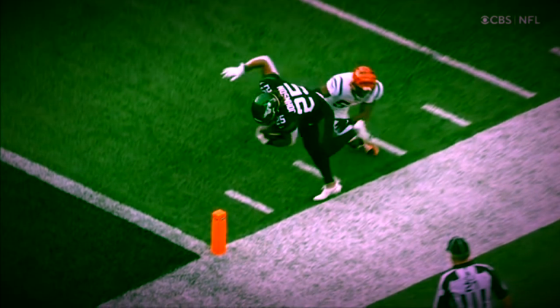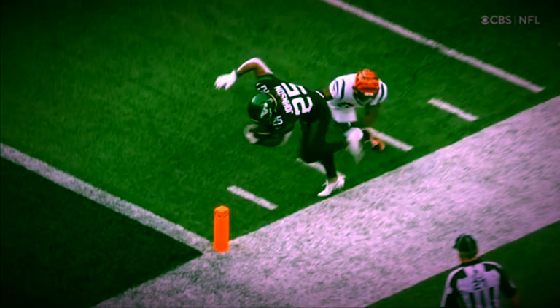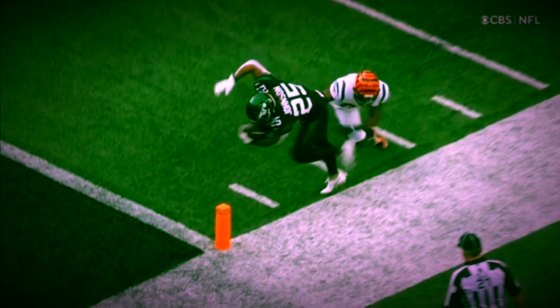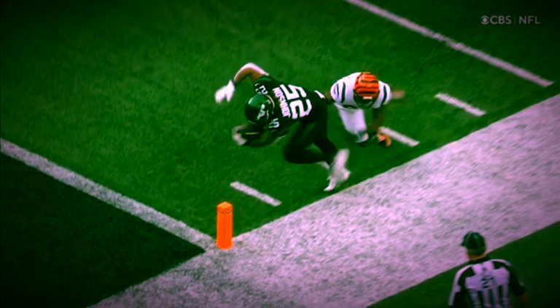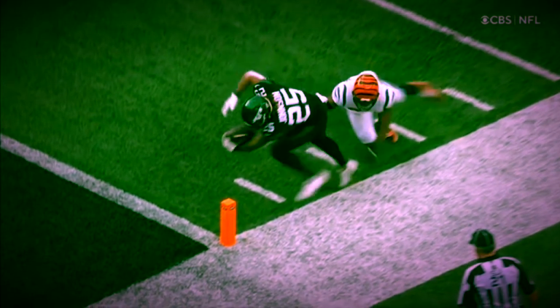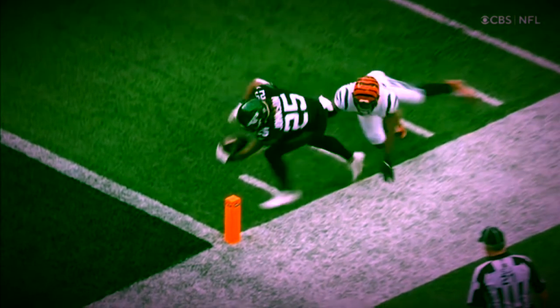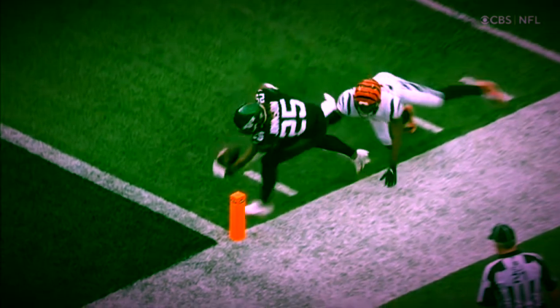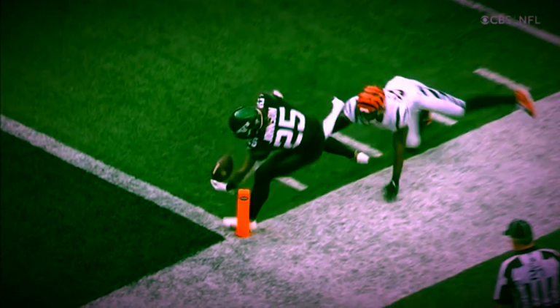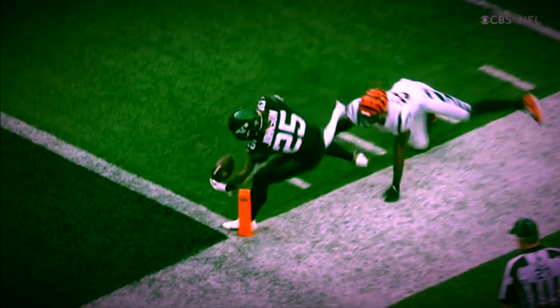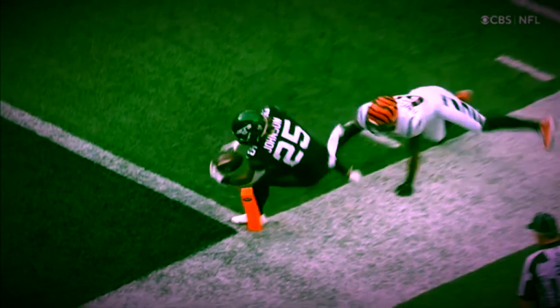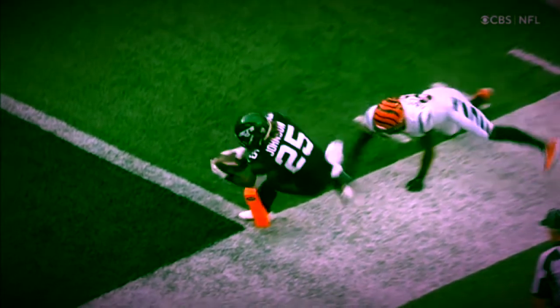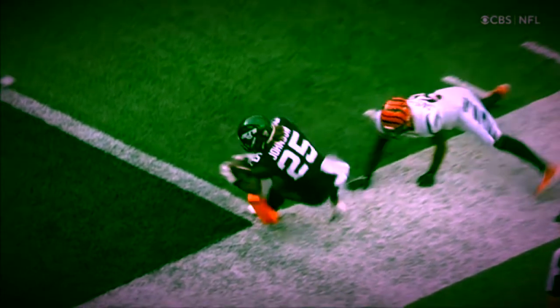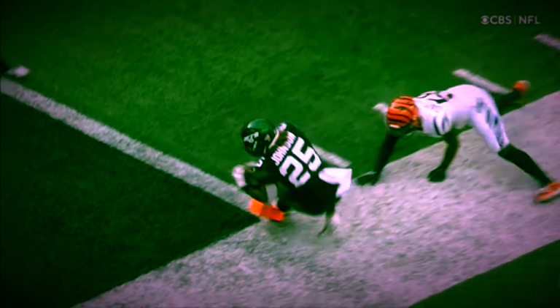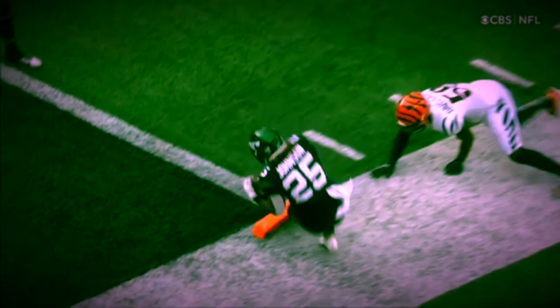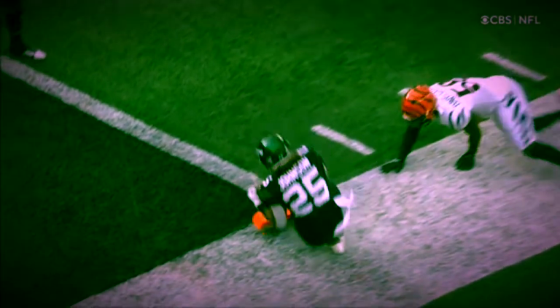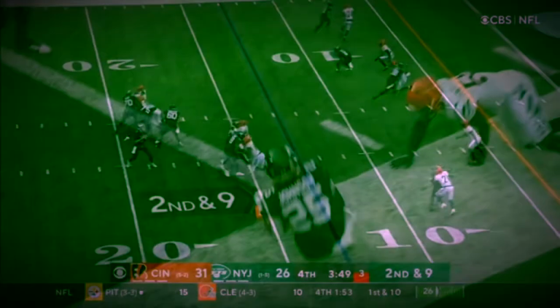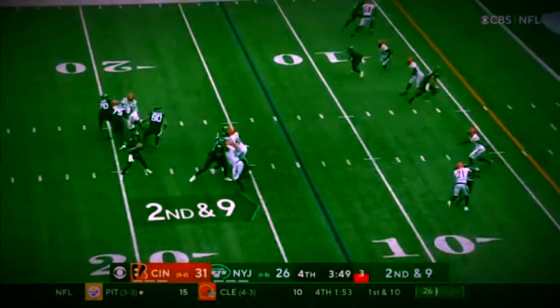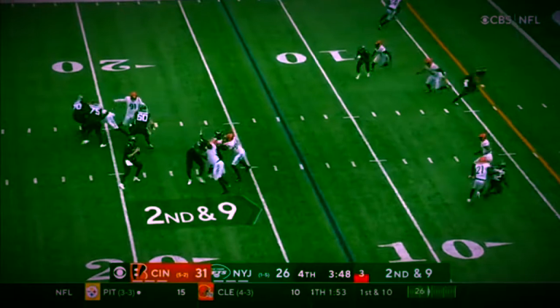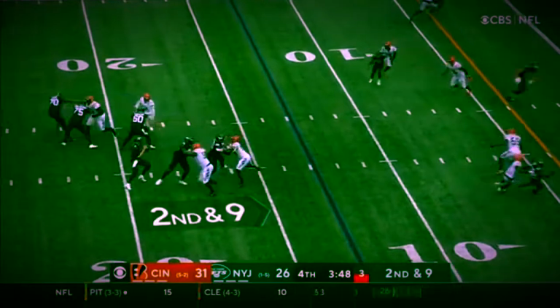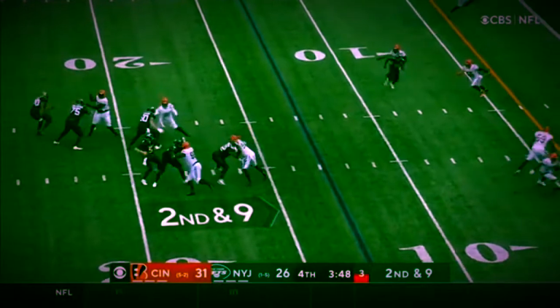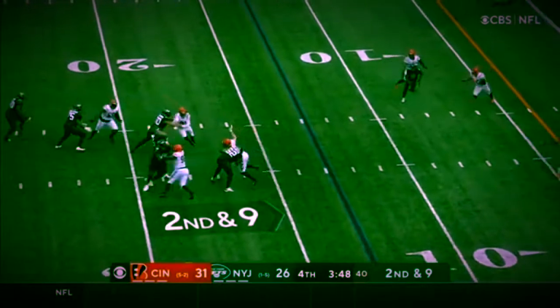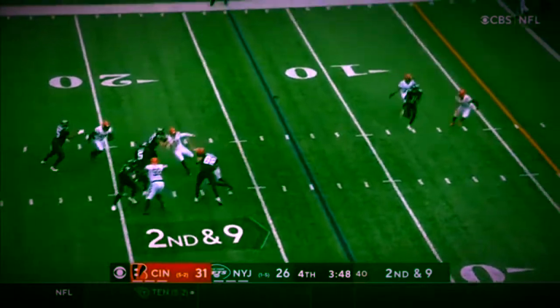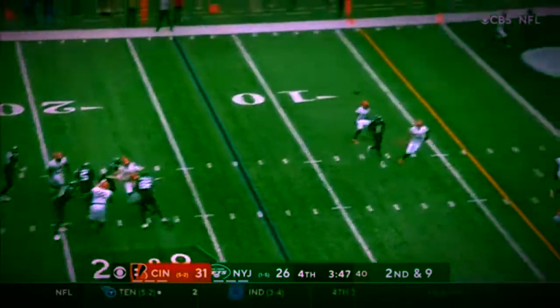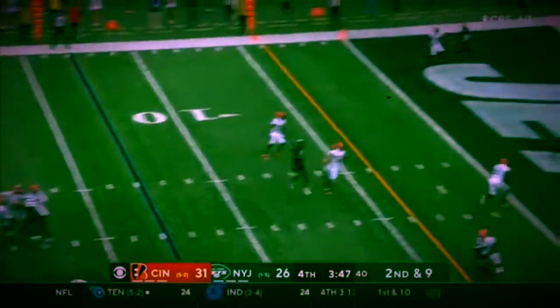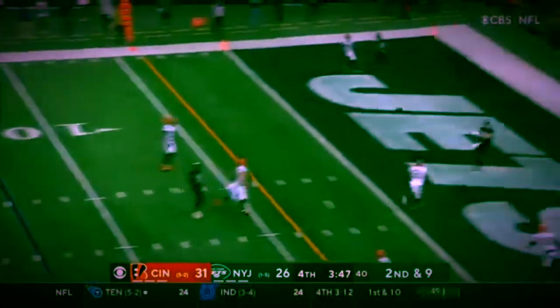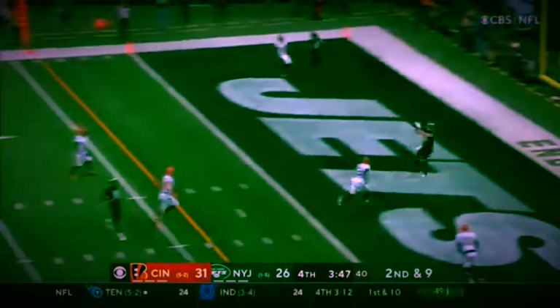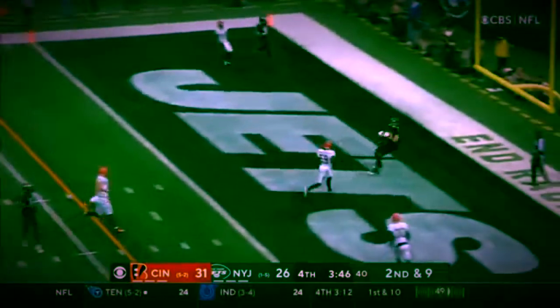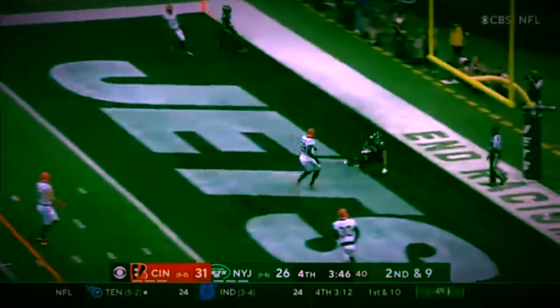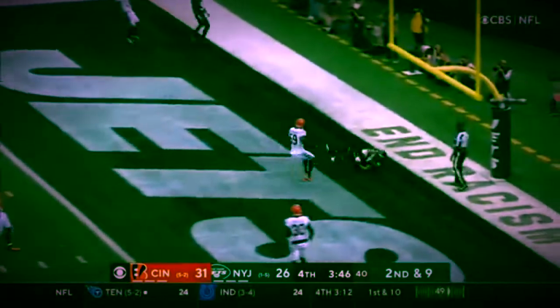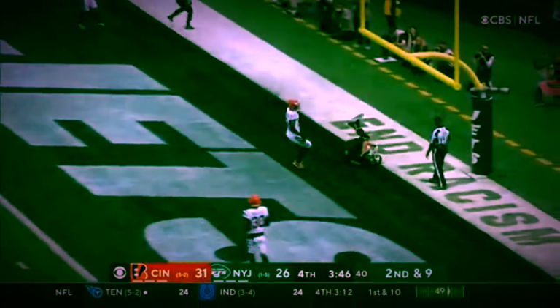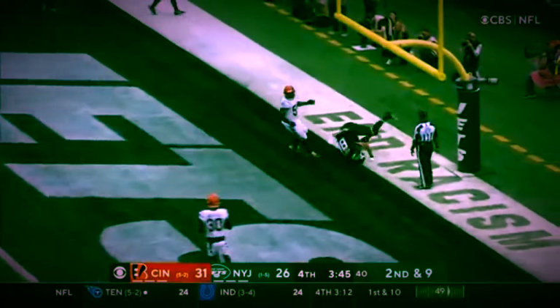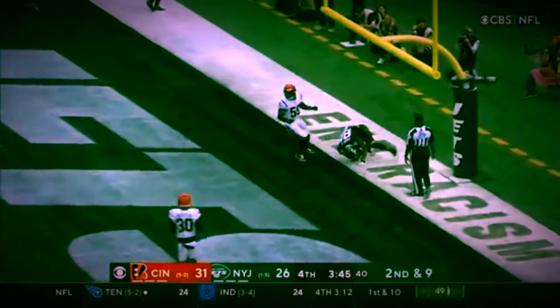And that one there — it was just a toe. Yeah, he's in. To the end zone. They've got the lead.